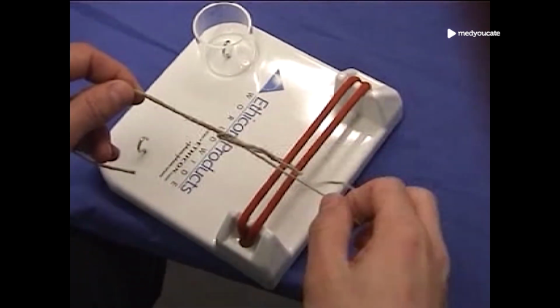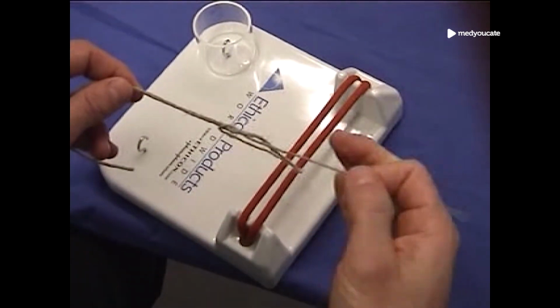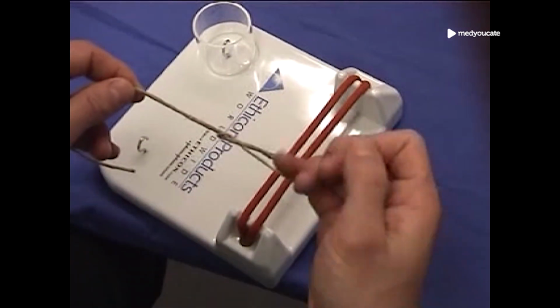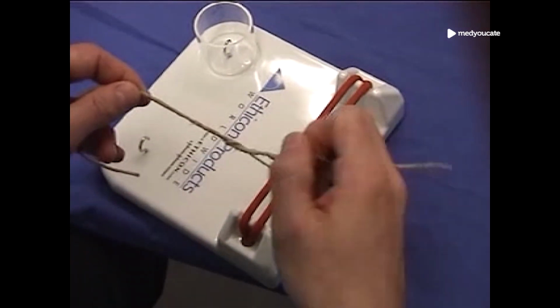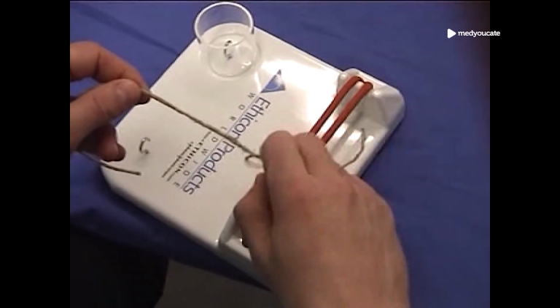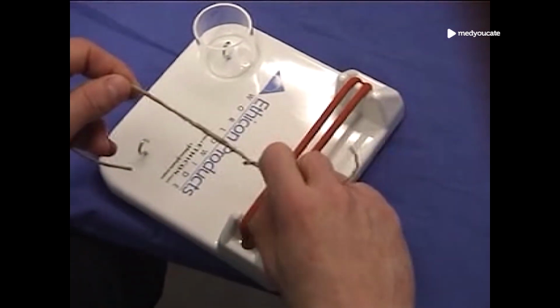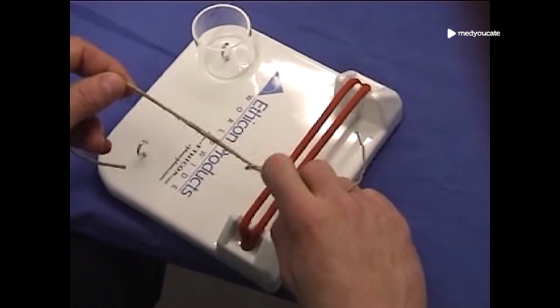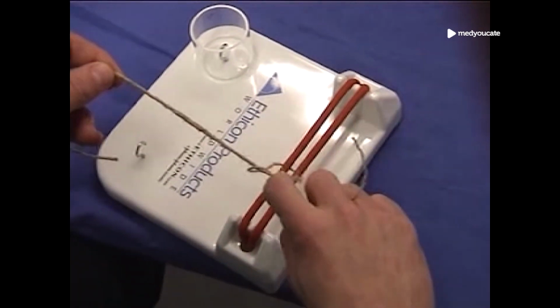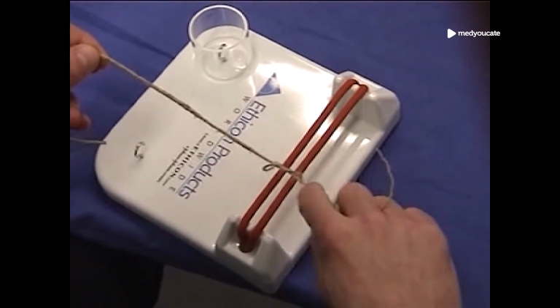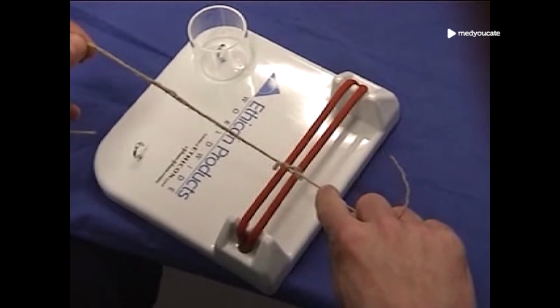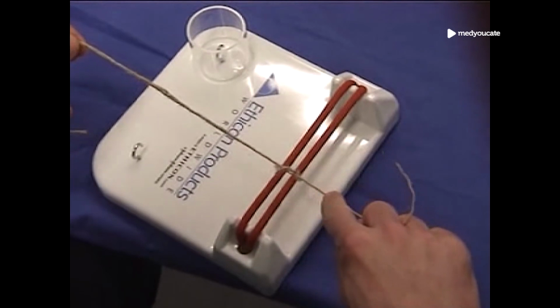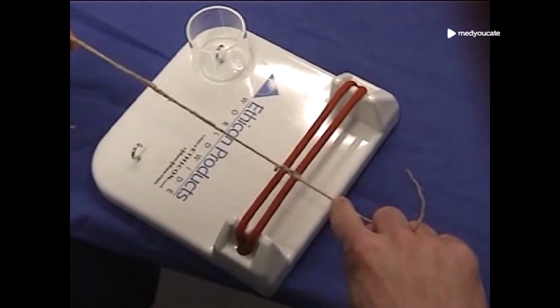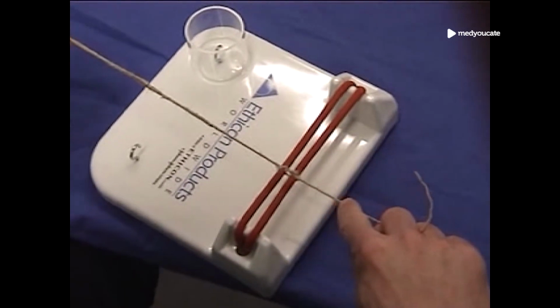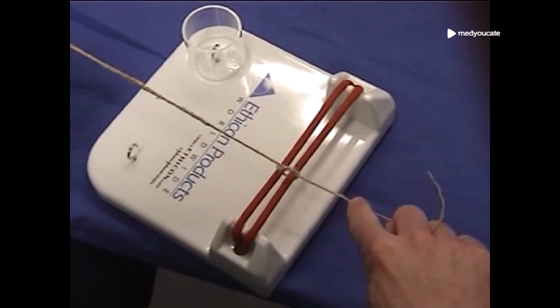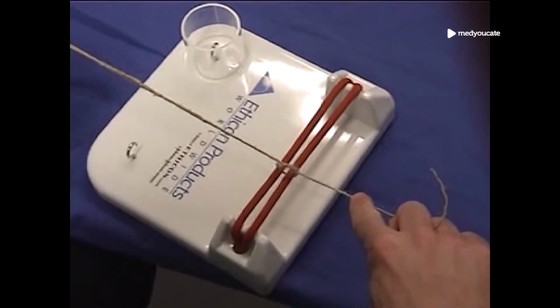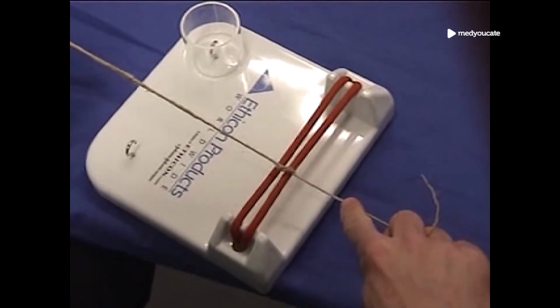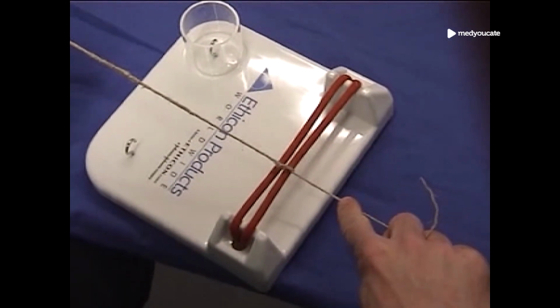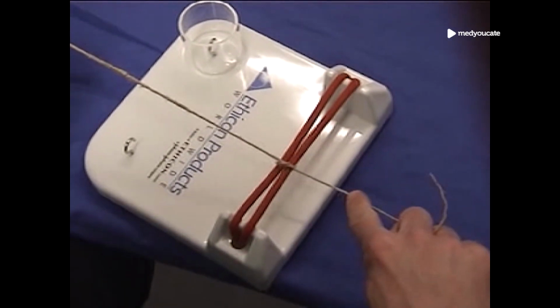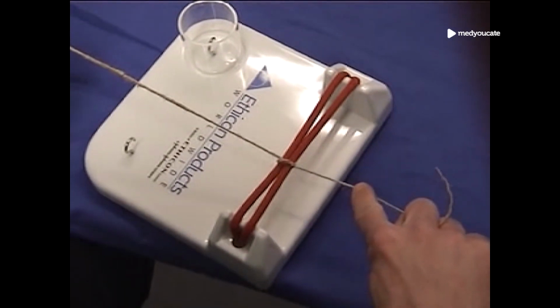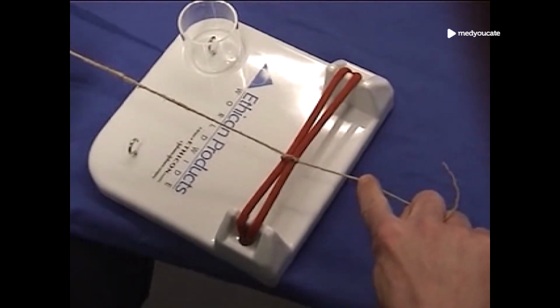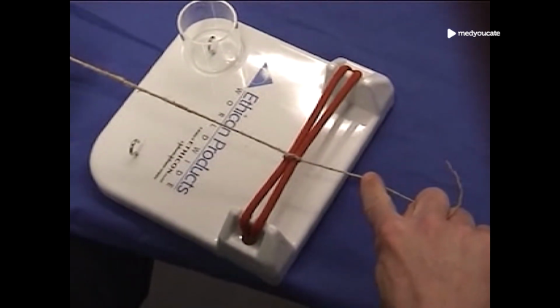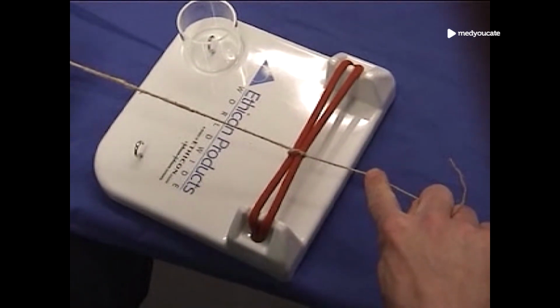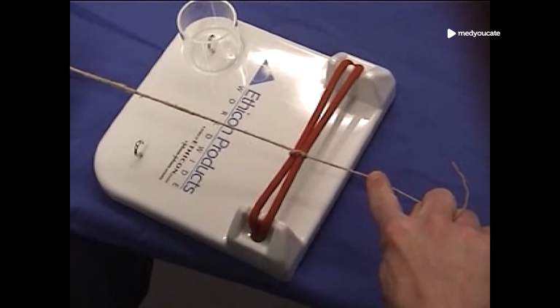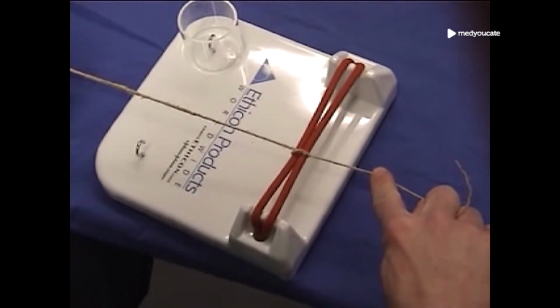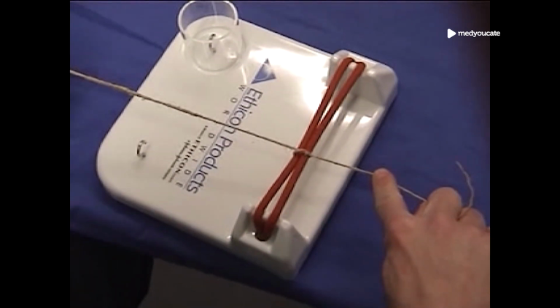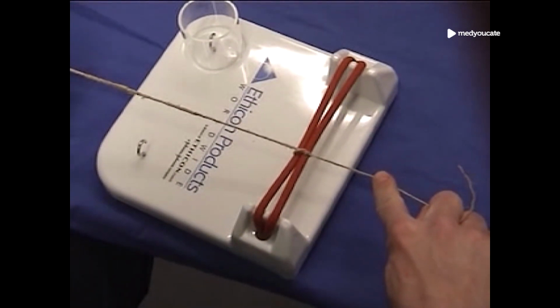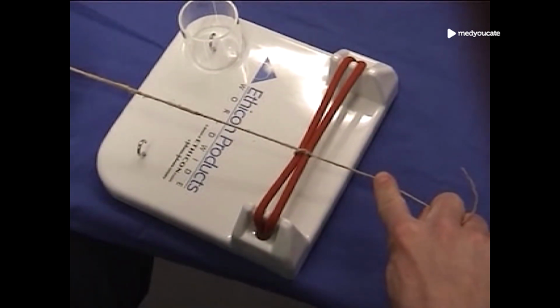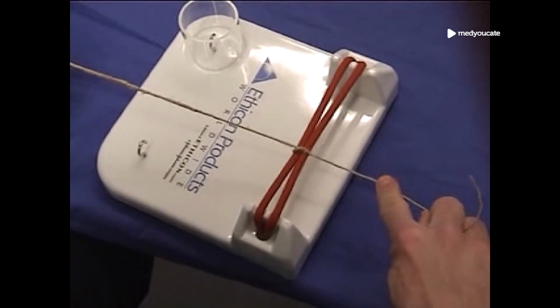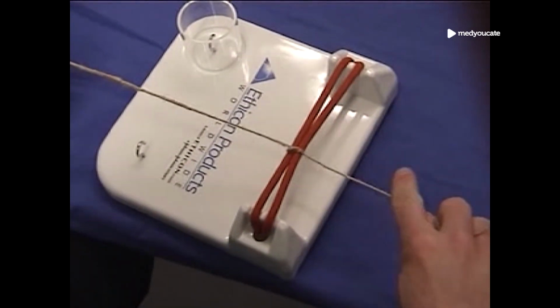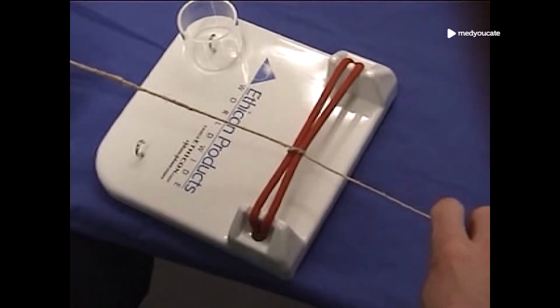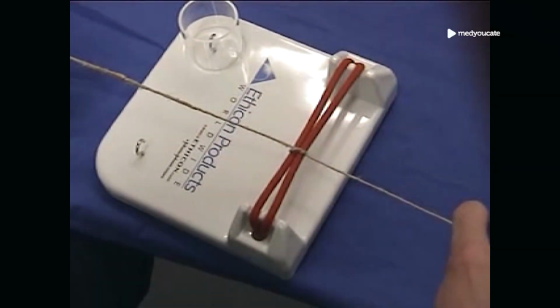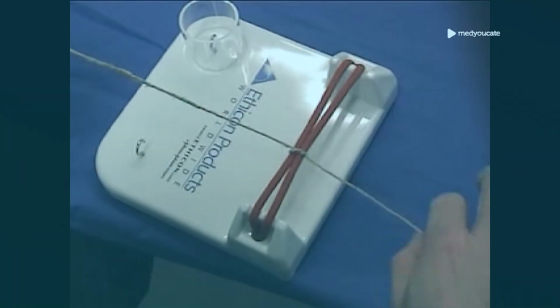Then you bring over the left portion of the suture and cross it with the right portion of the suture.